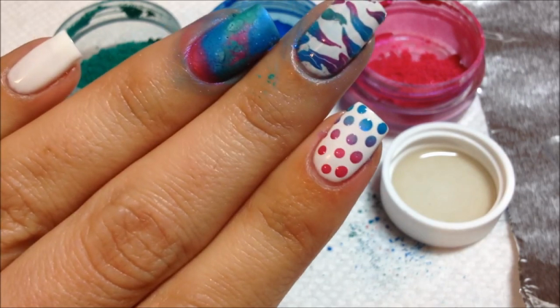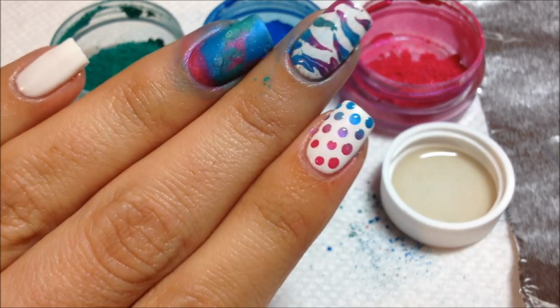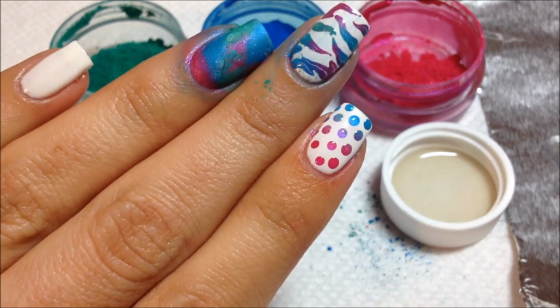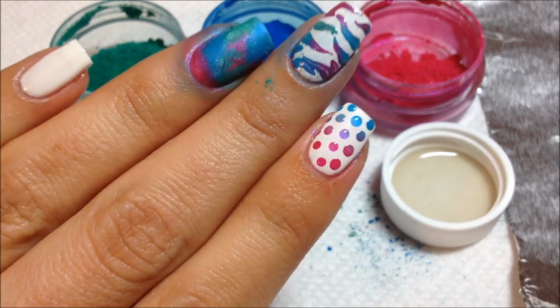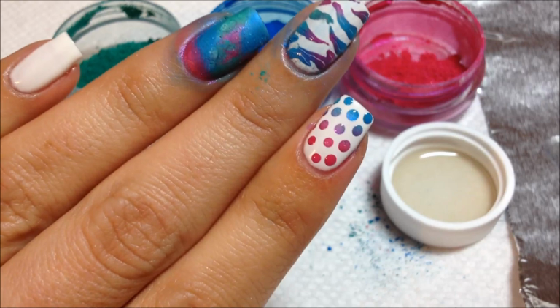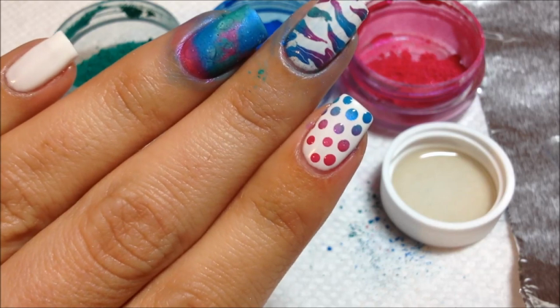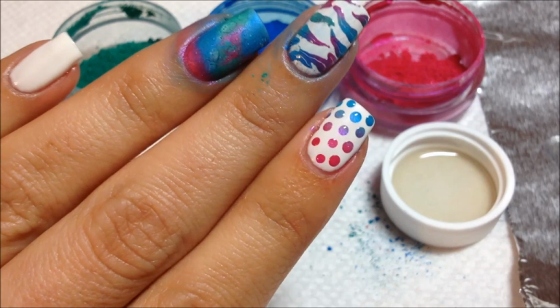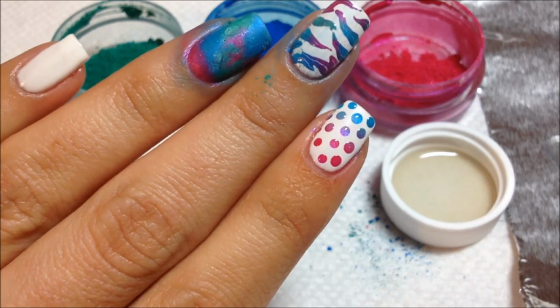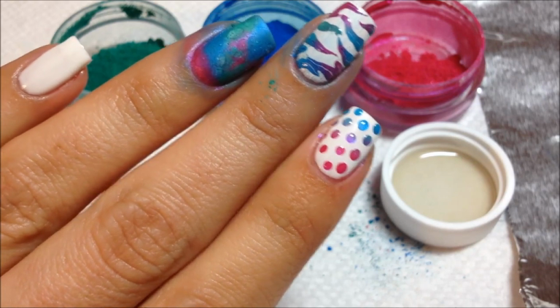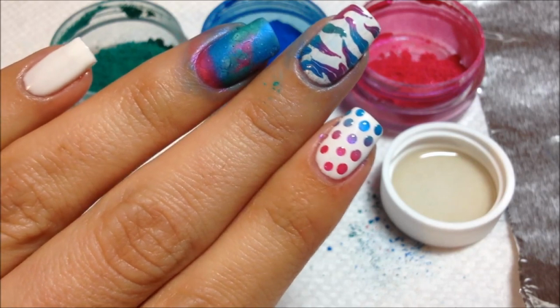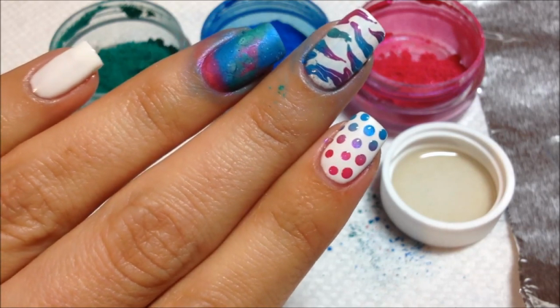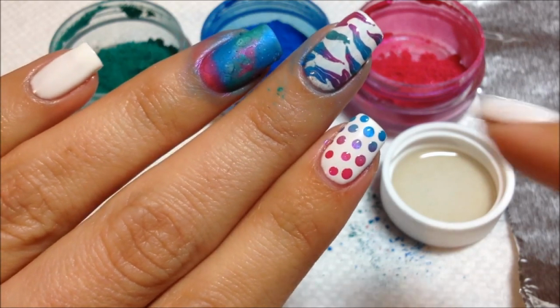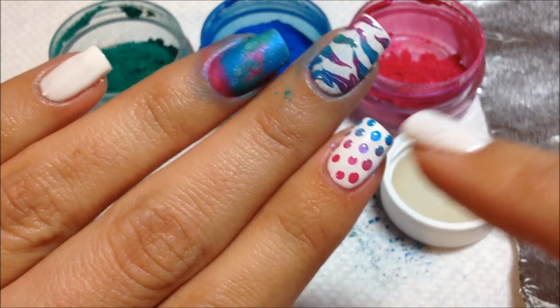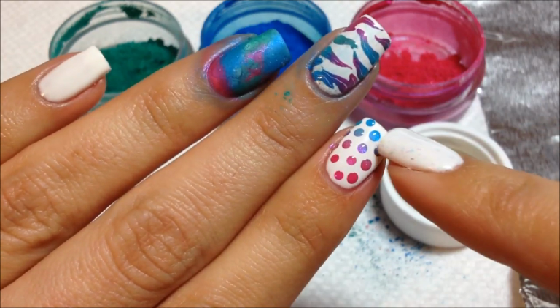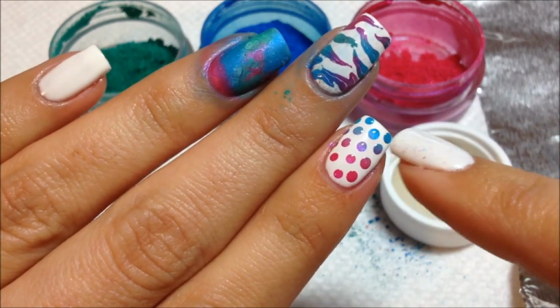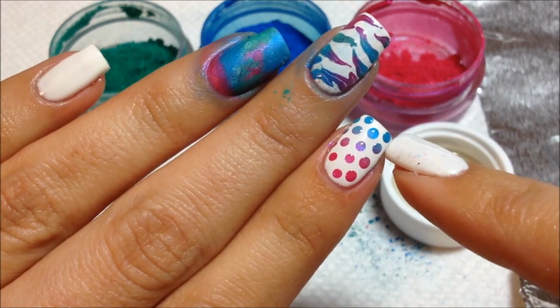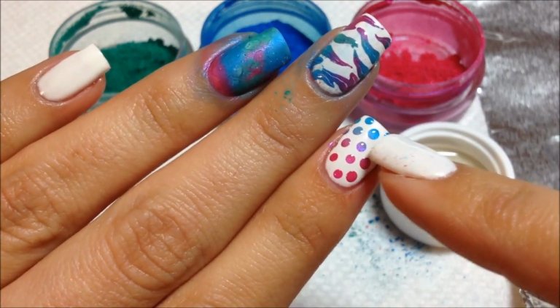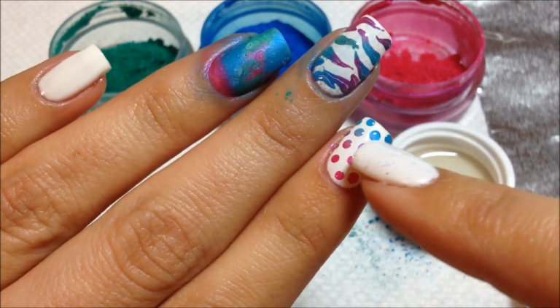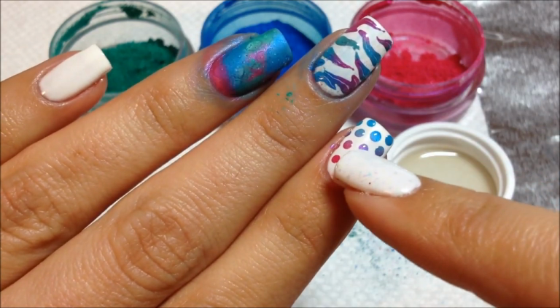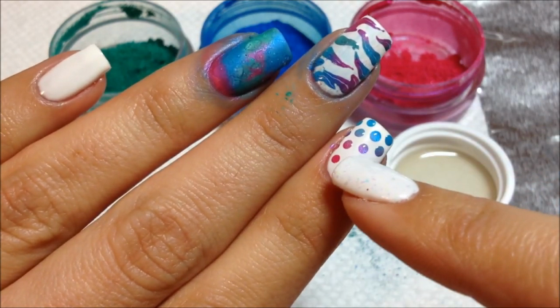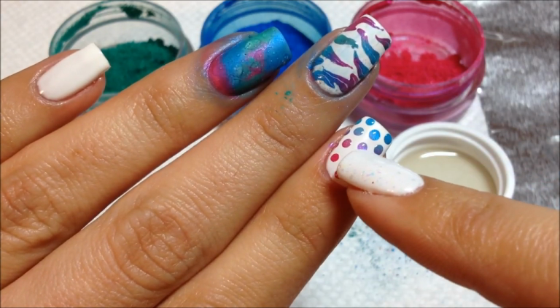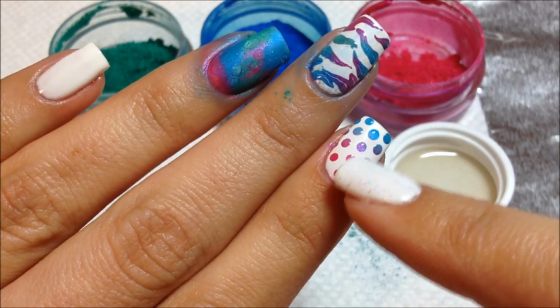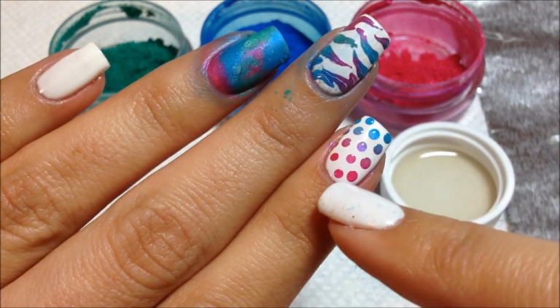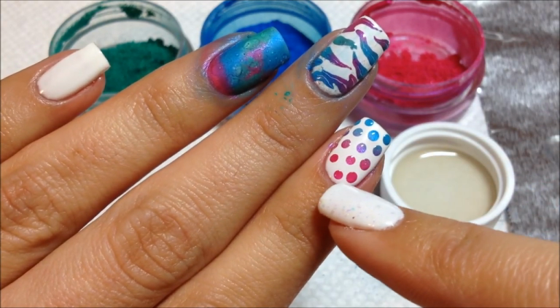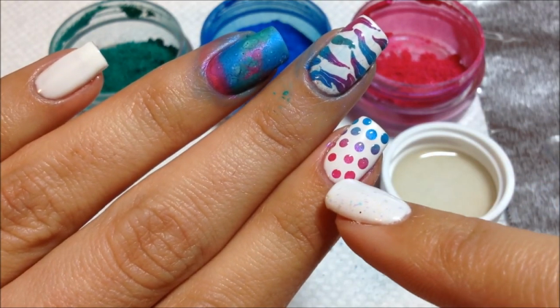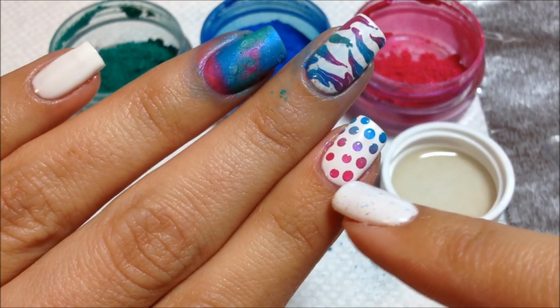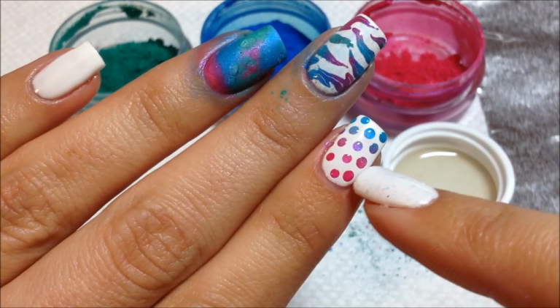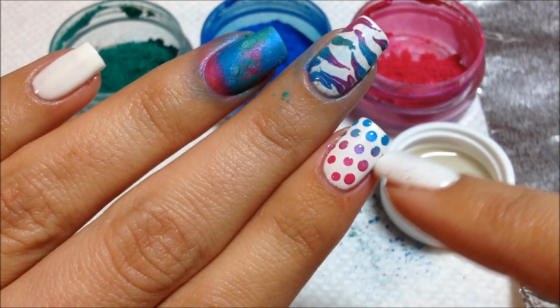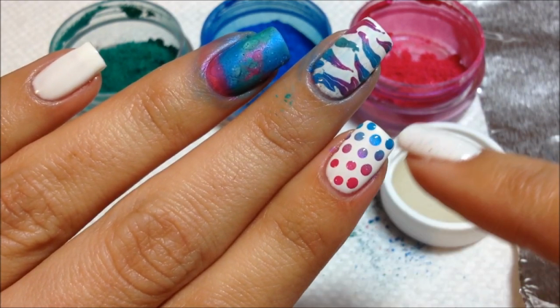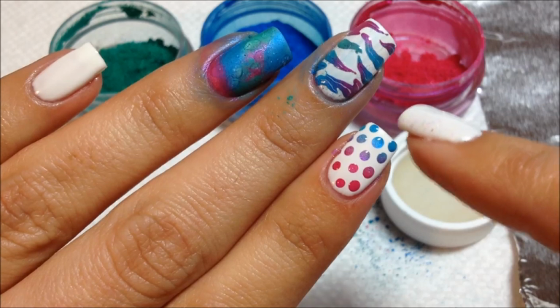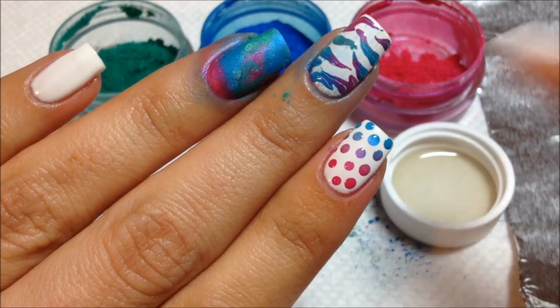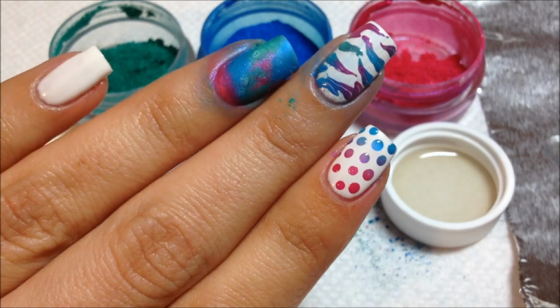You can see the gradient — blue at the tip, sort of purple in the middle, and then pink at the bottom. That's kind of cool.